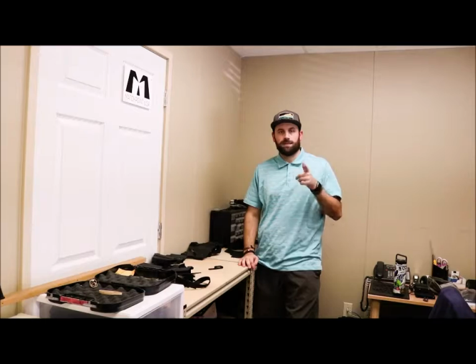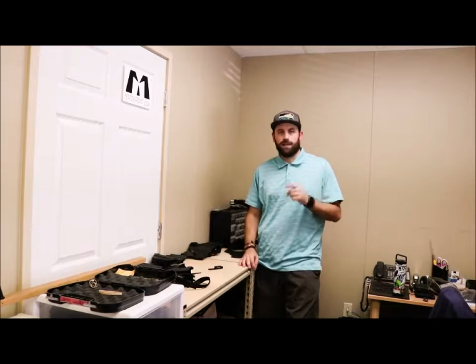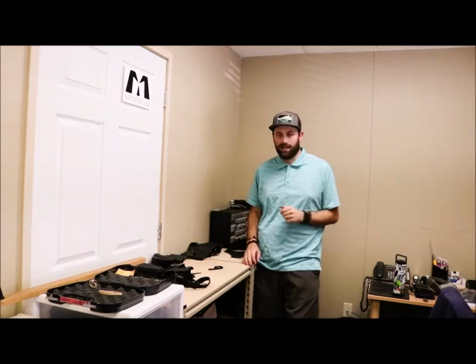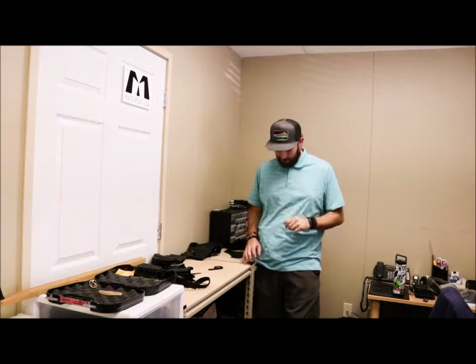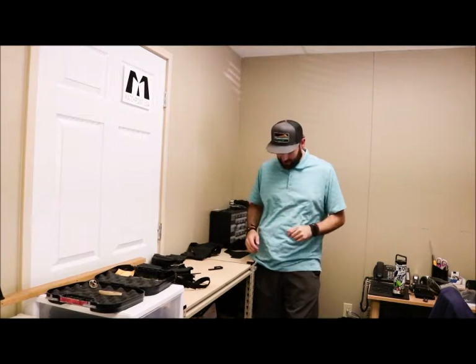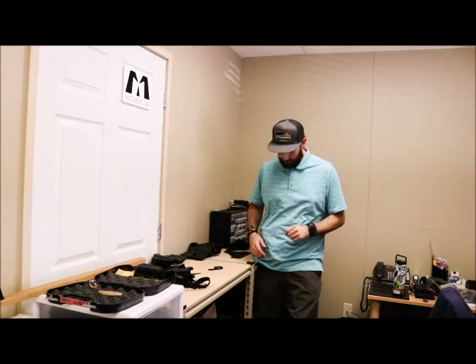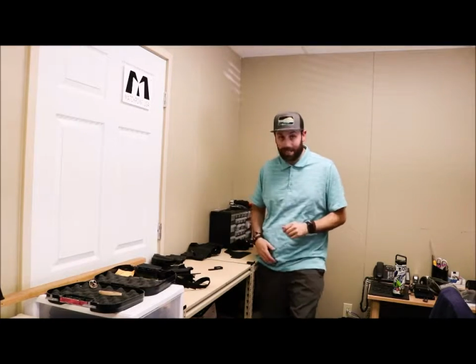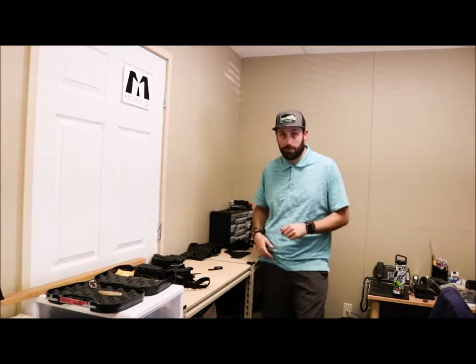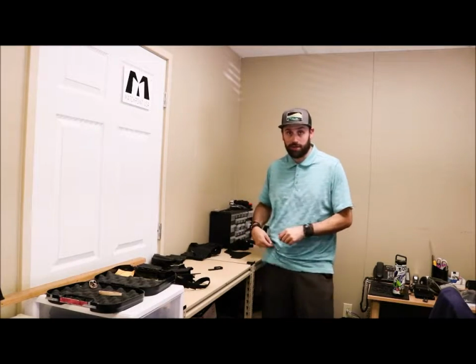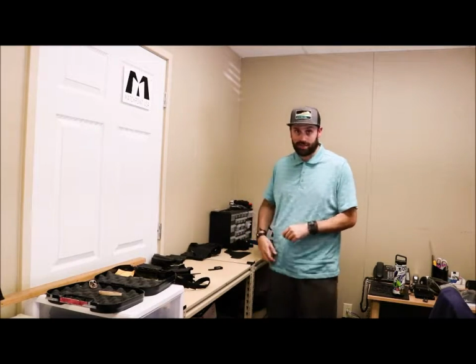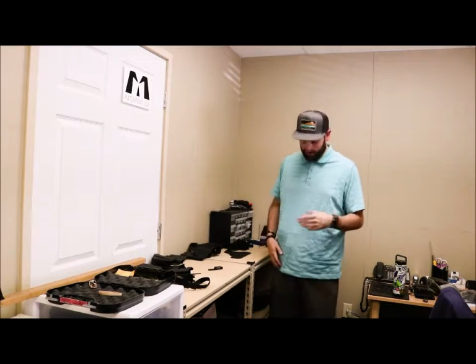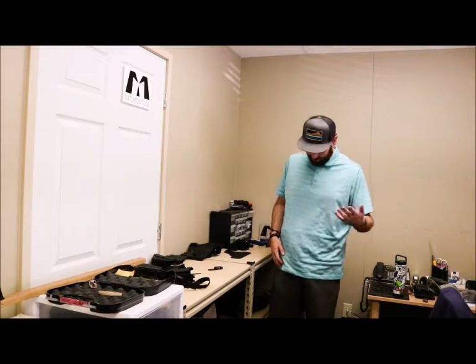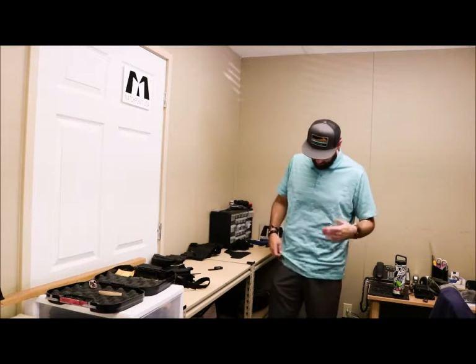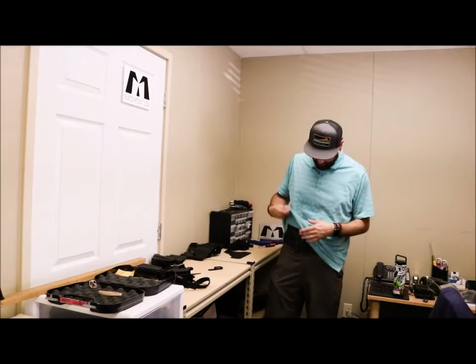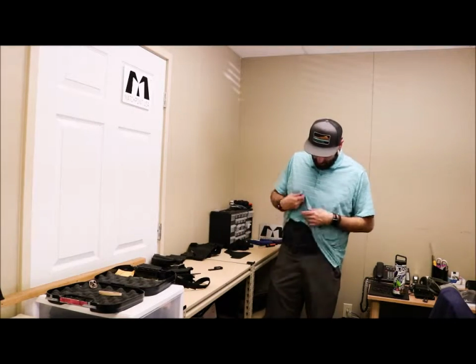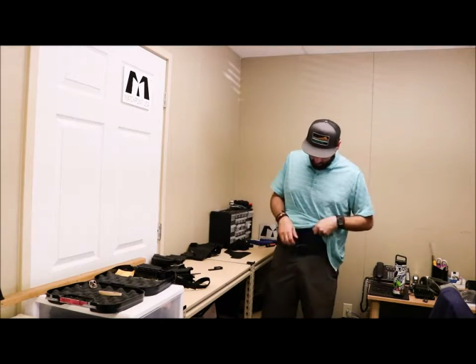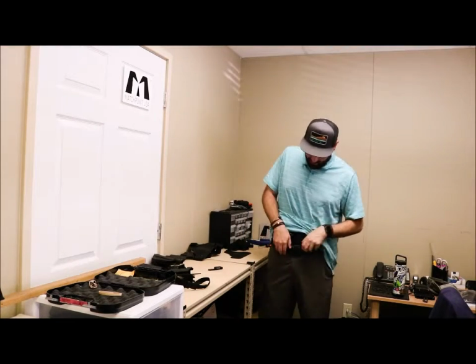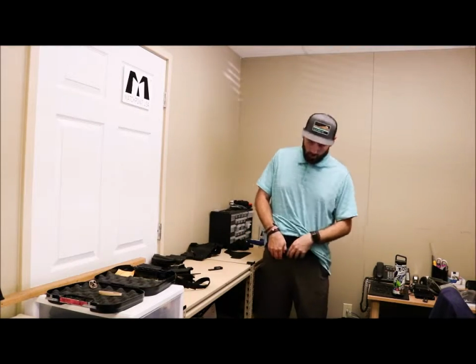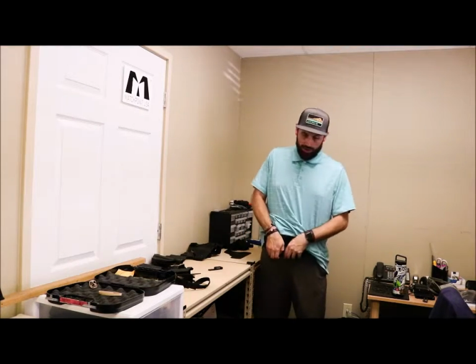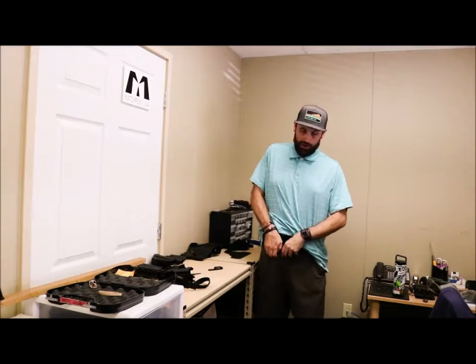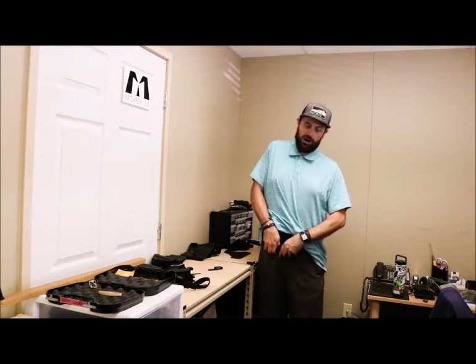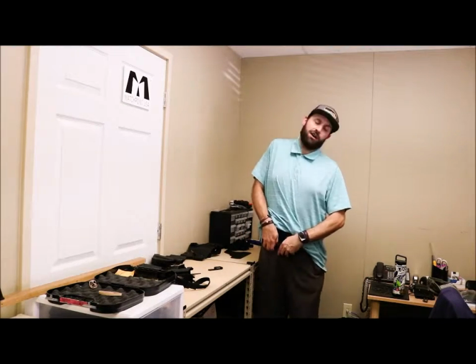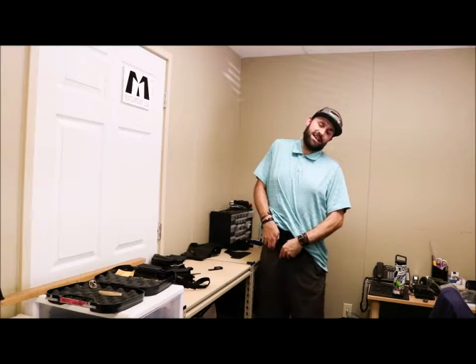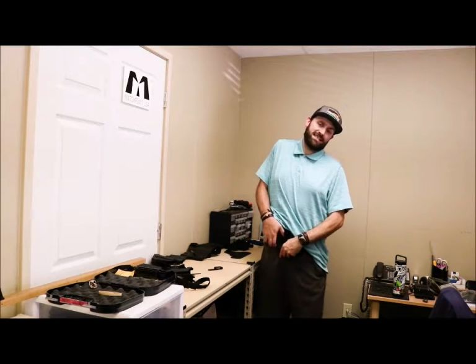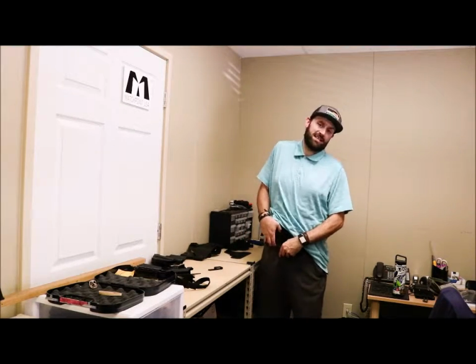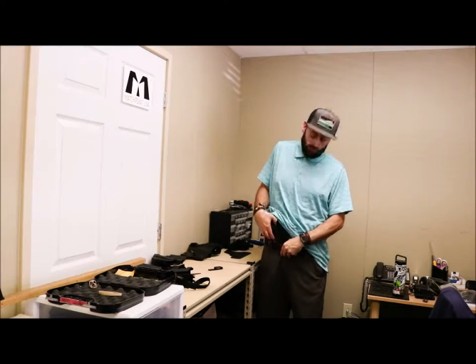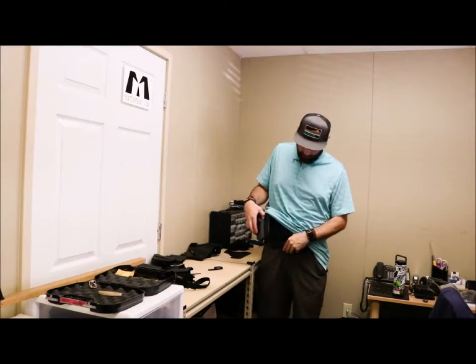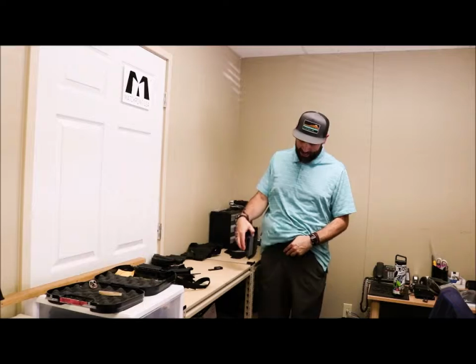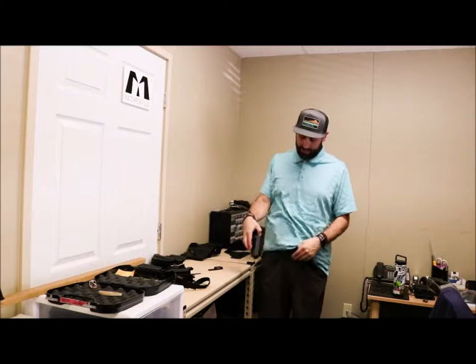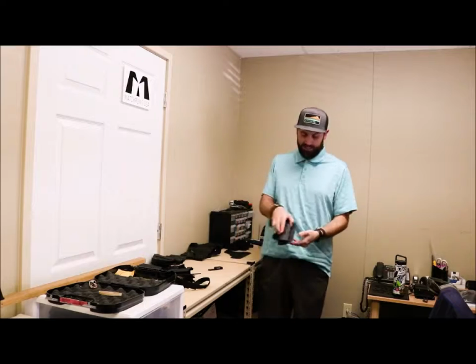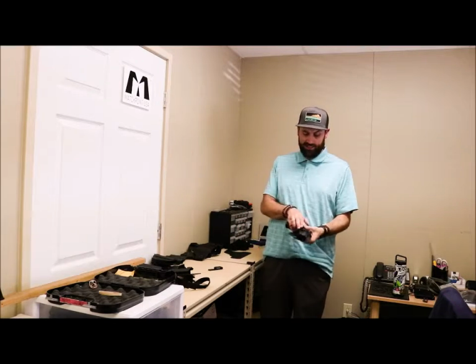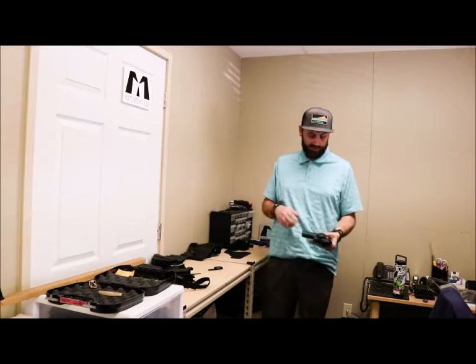Hey guys, Justin here with Matchpoint USA. Just to run you down quickly on what our EDC holster package consists of.